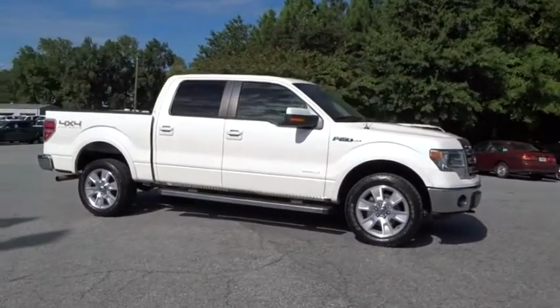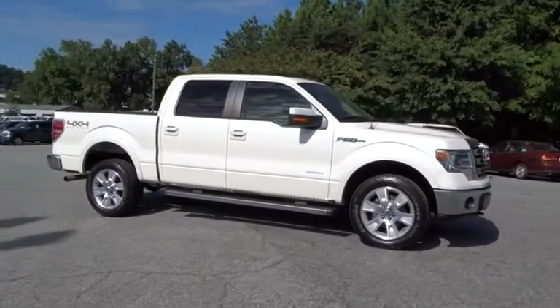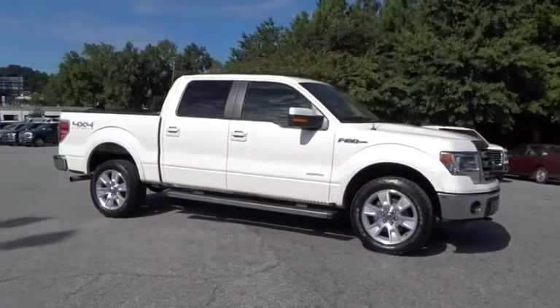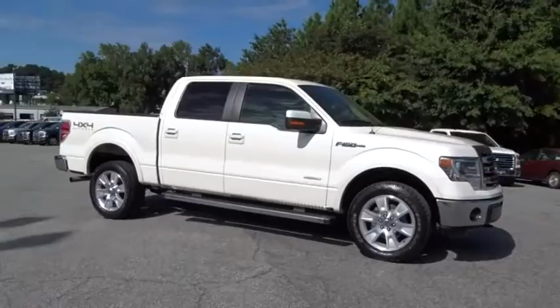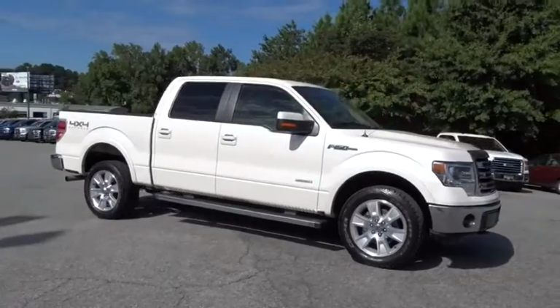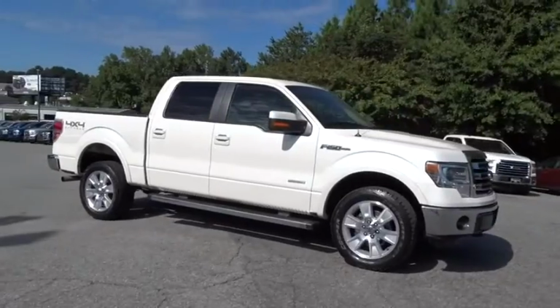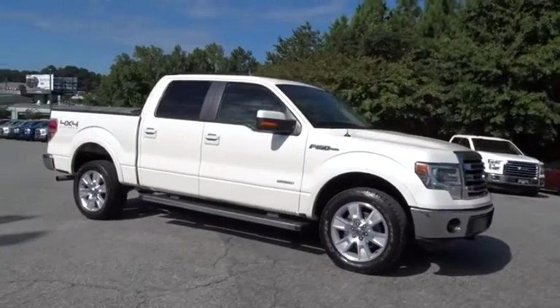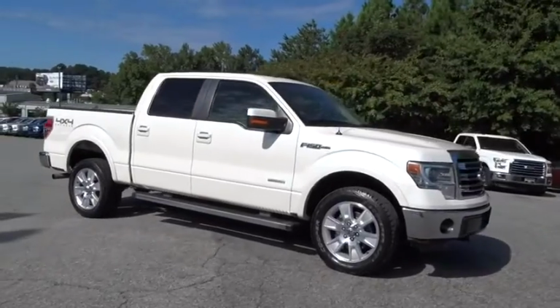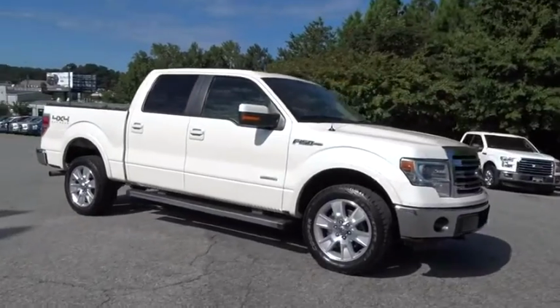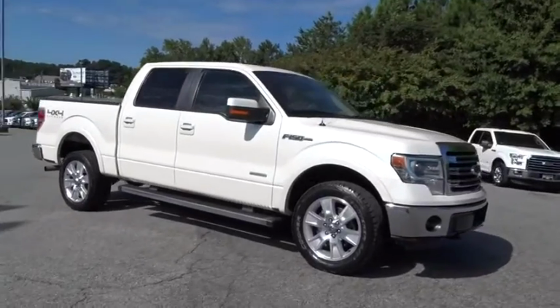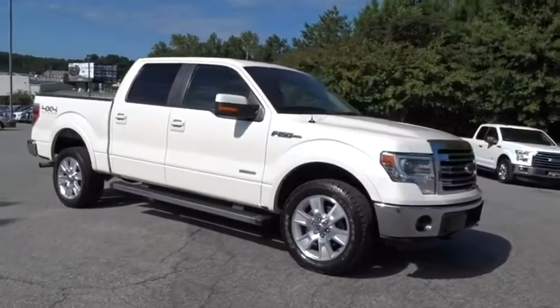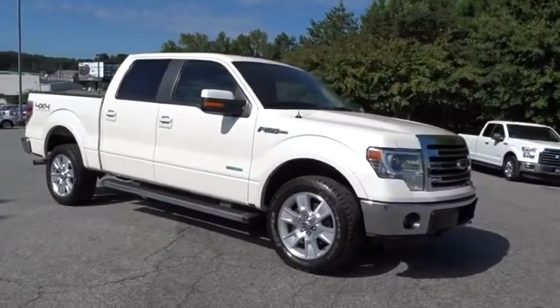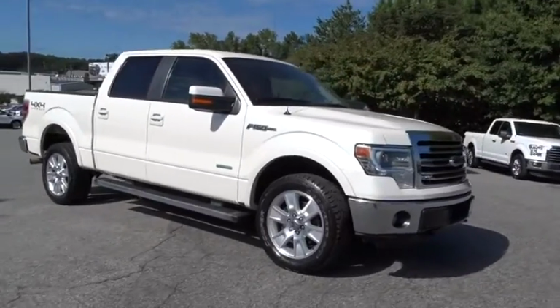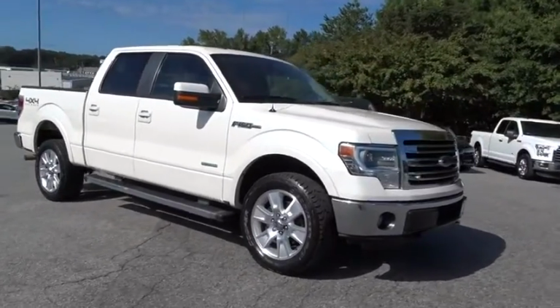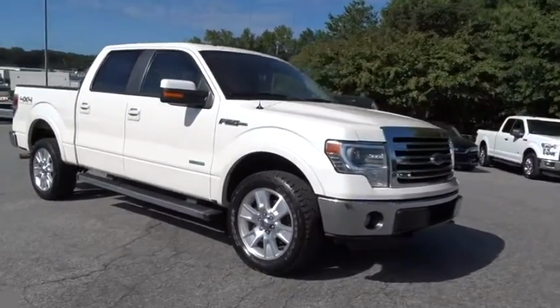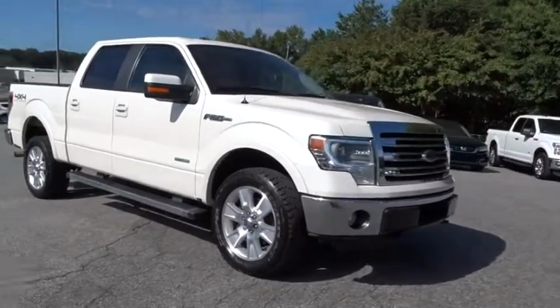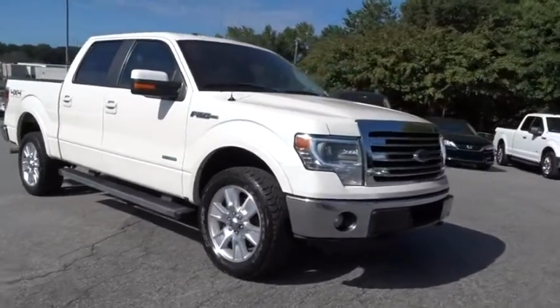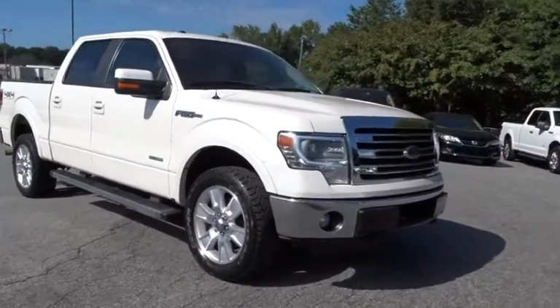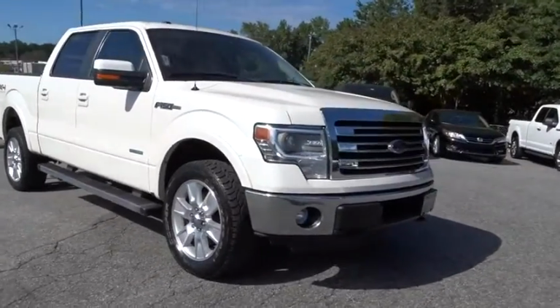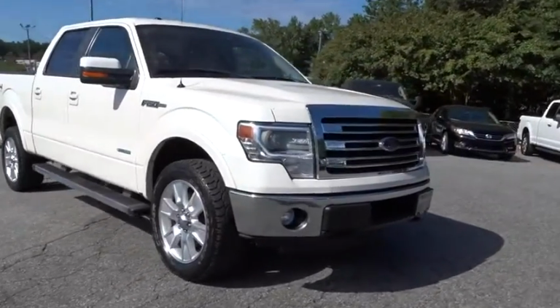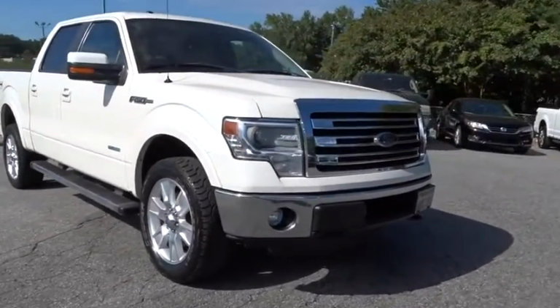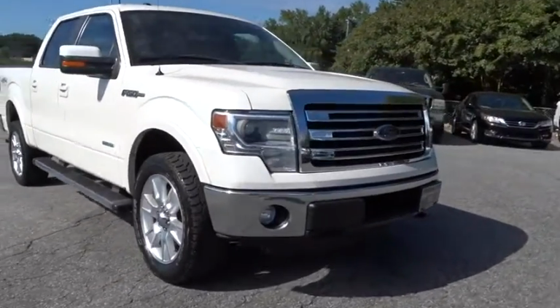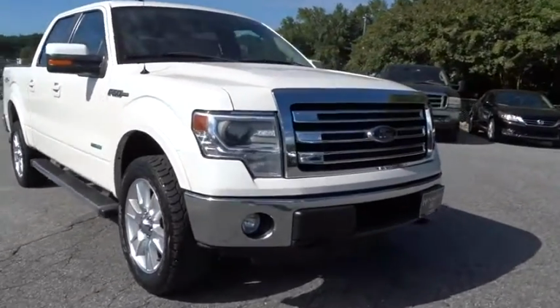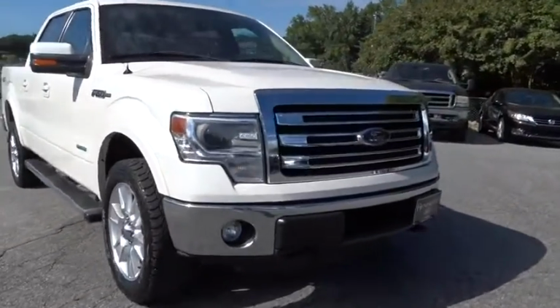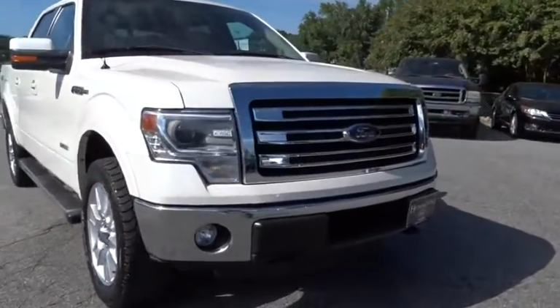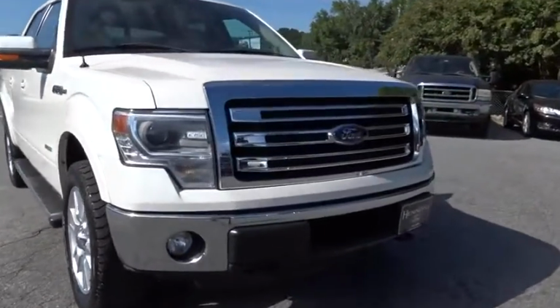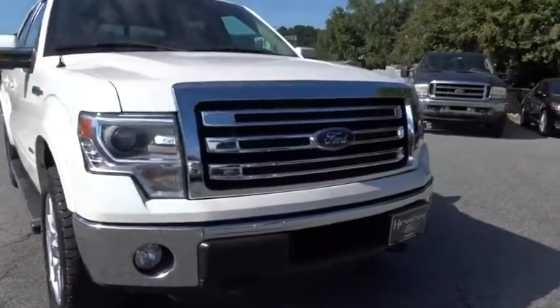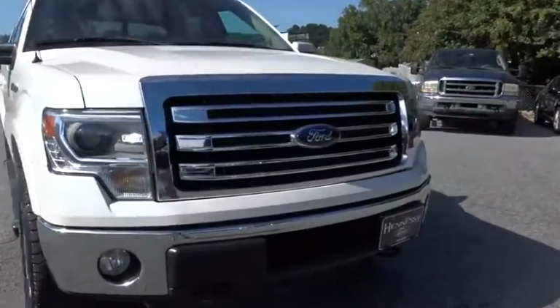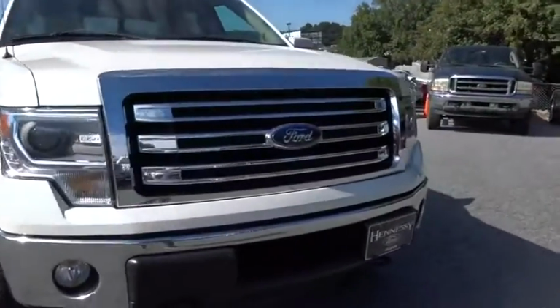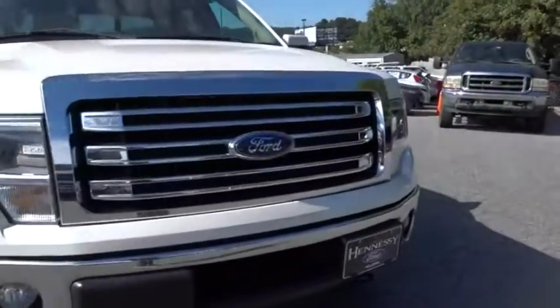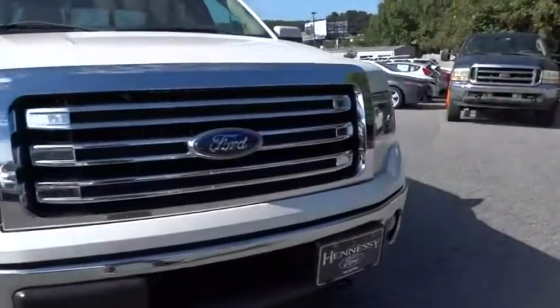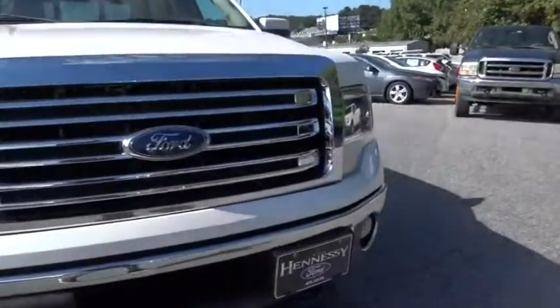Four wheel drive. Aluminum wheels. Climate control. AM FM stereo radio. Come see the car for yourself.